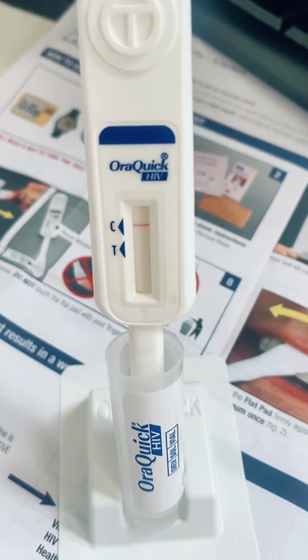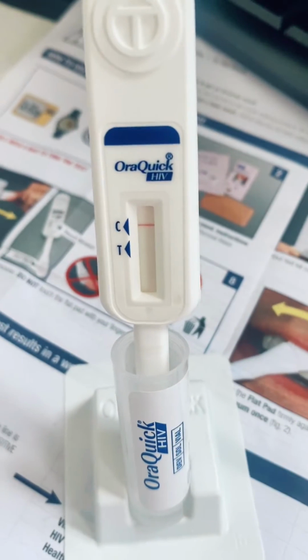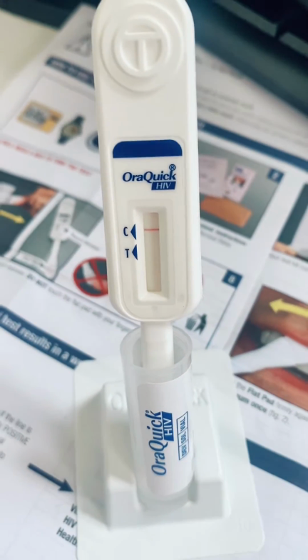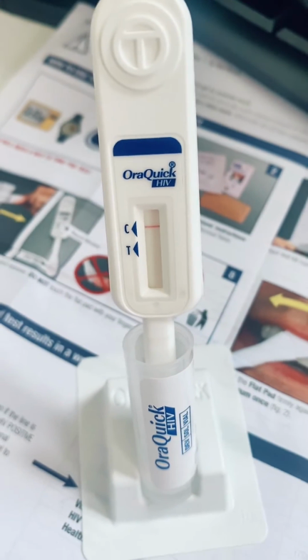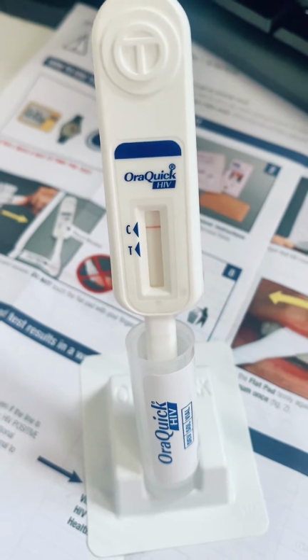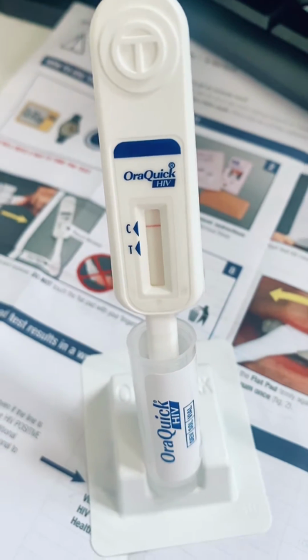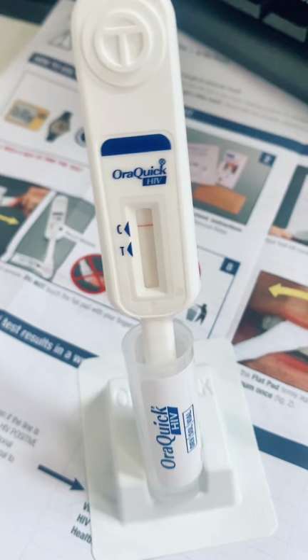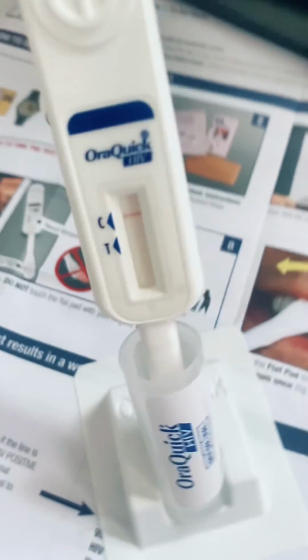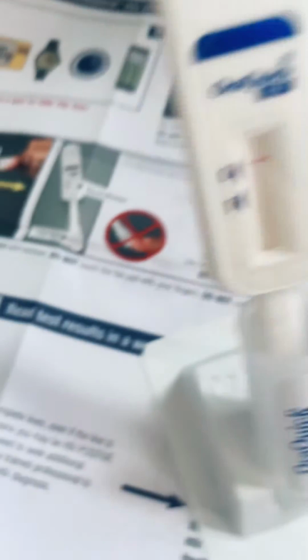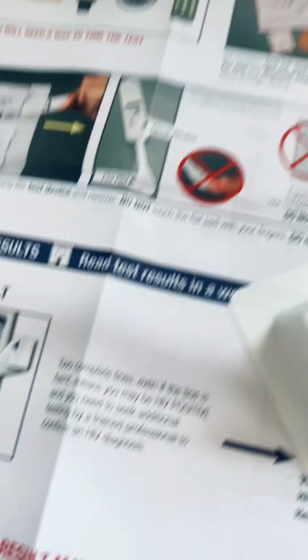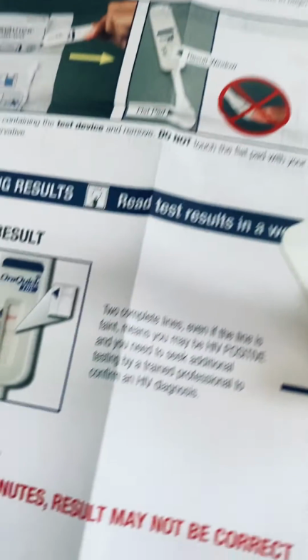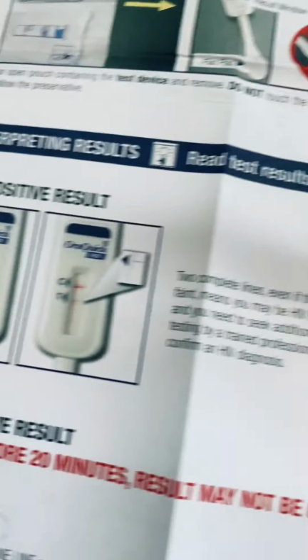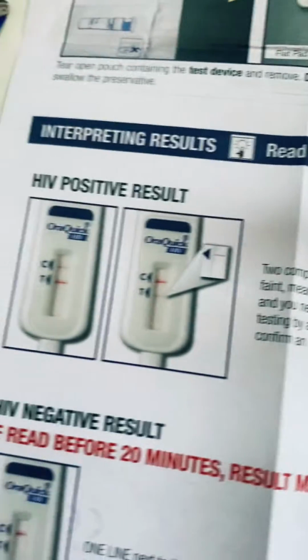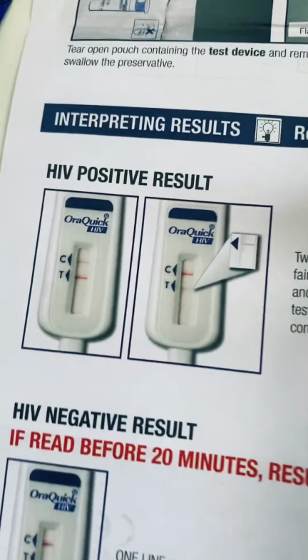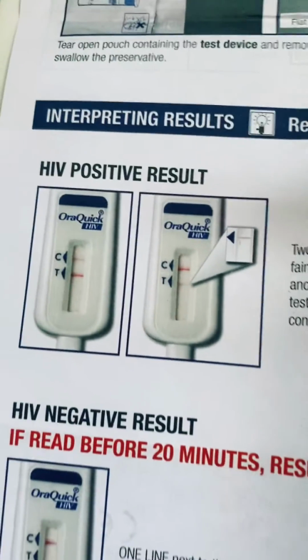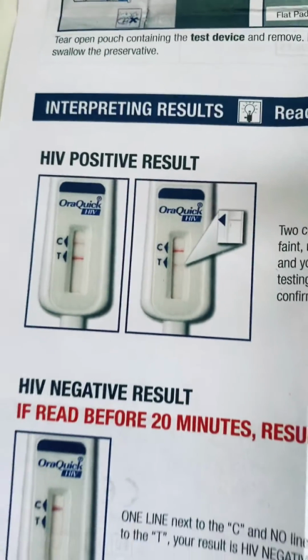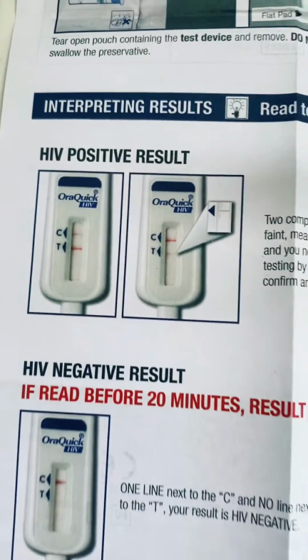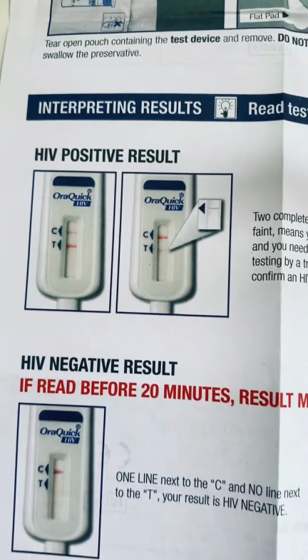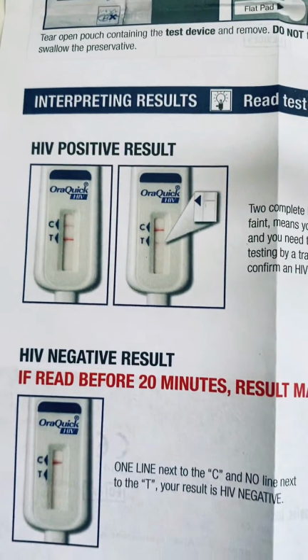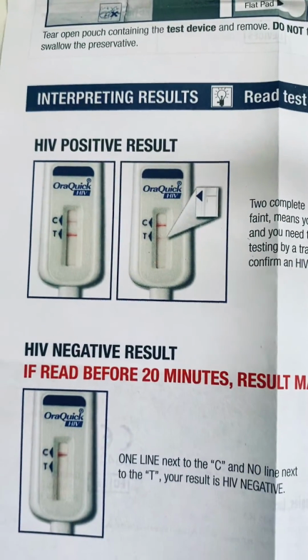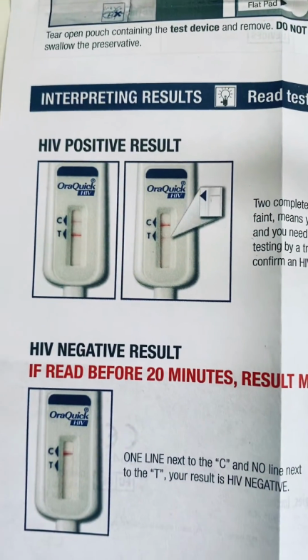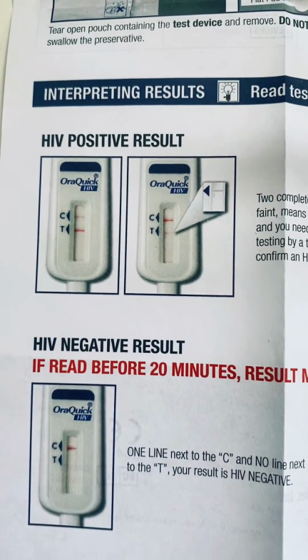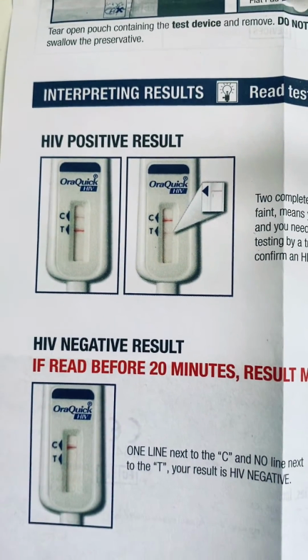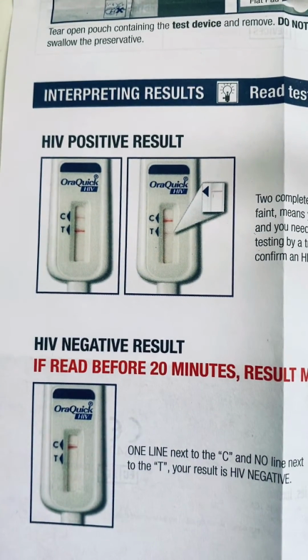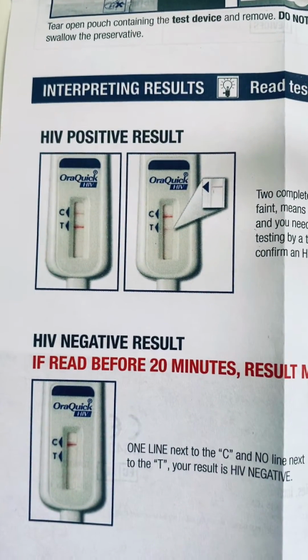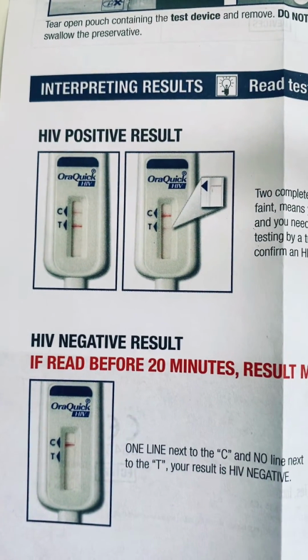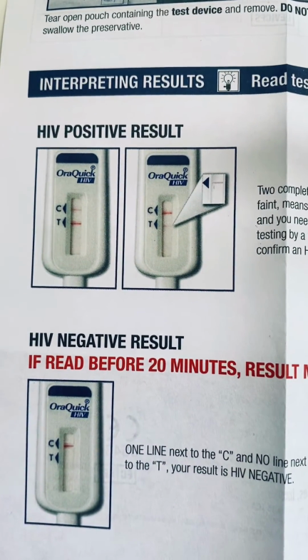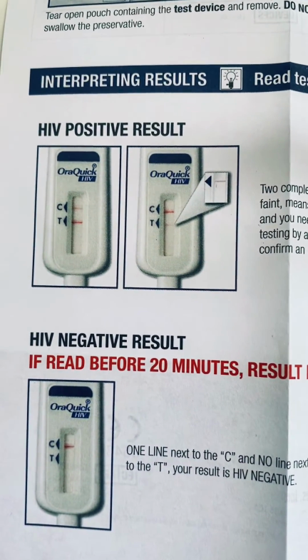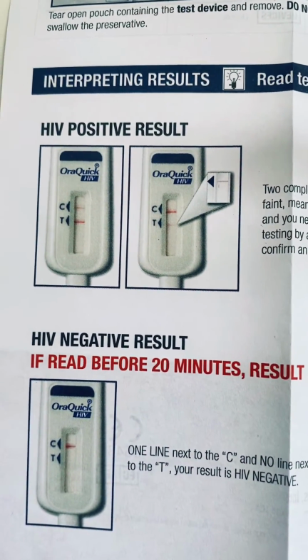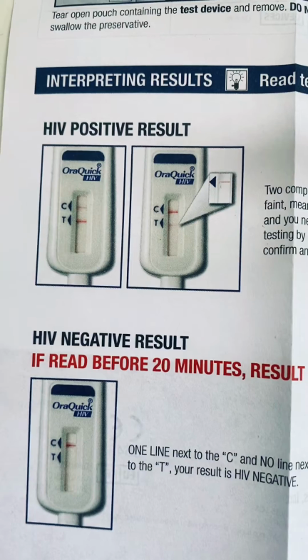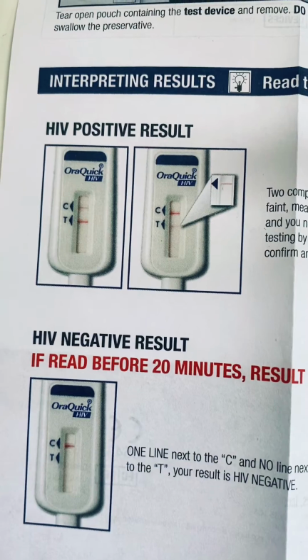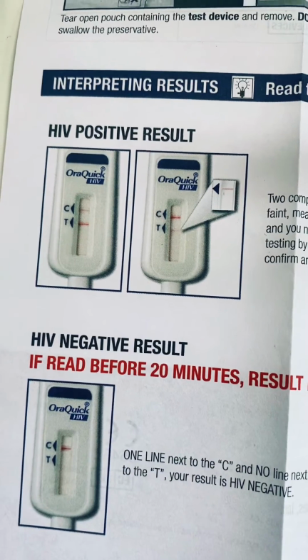After 20 minutes, mine was negative. One stripe would show a negative result; two stripes would show a possible positive.